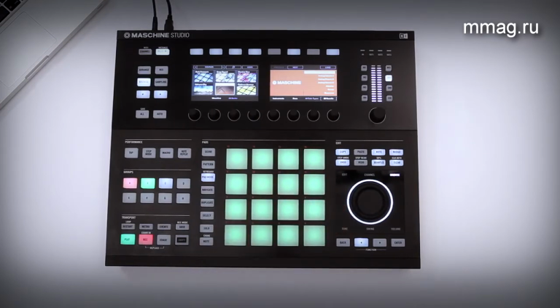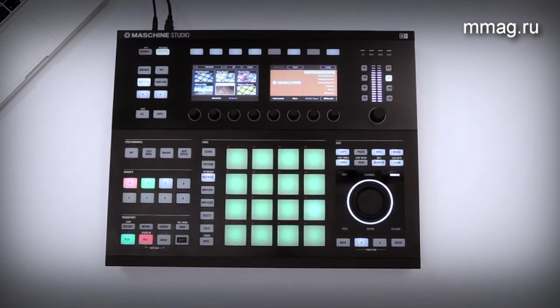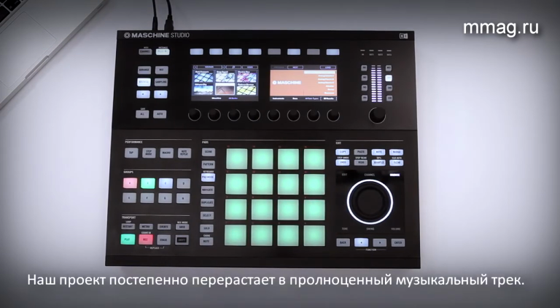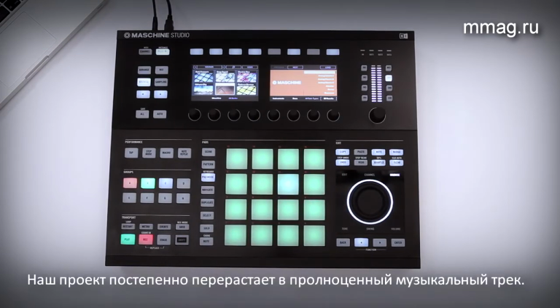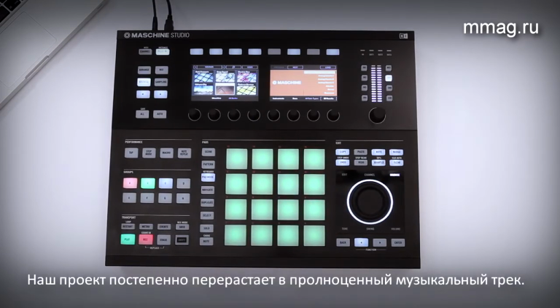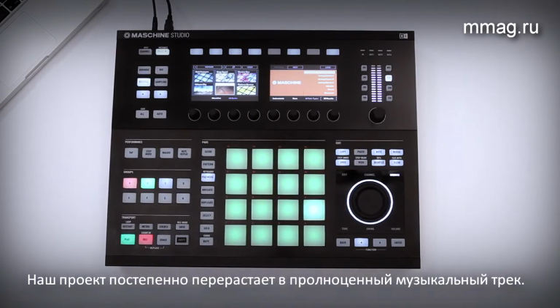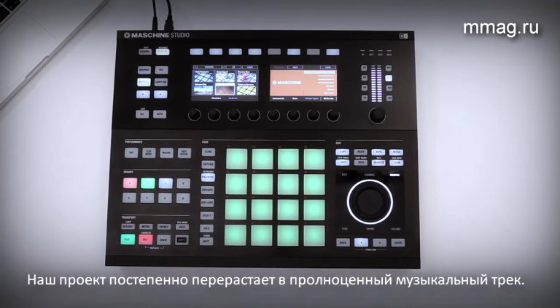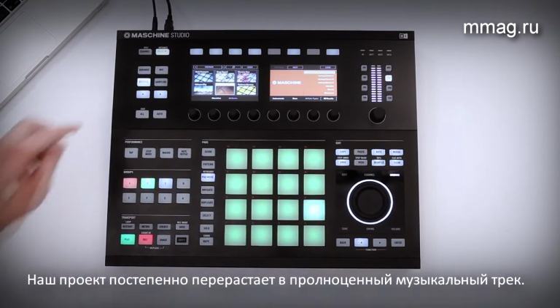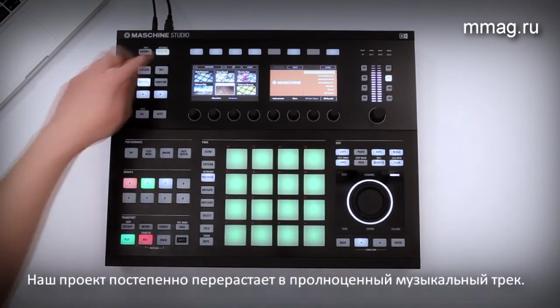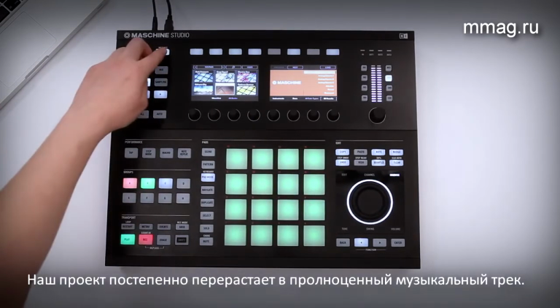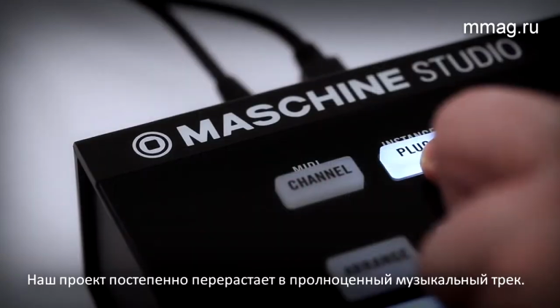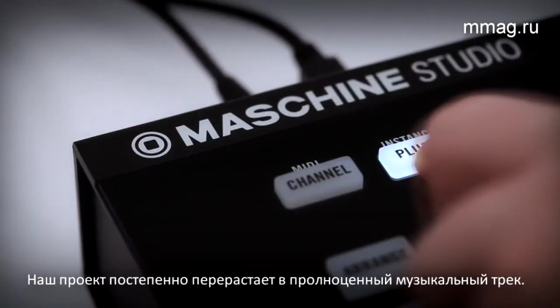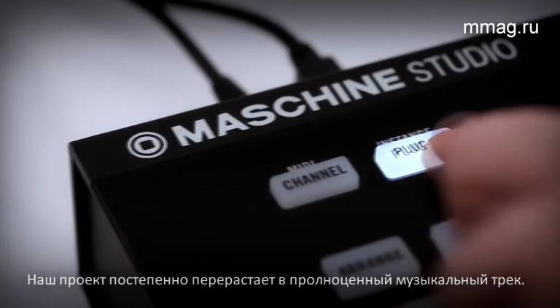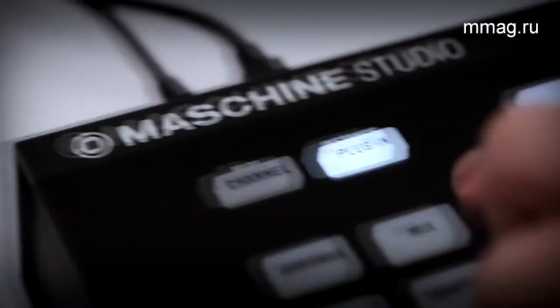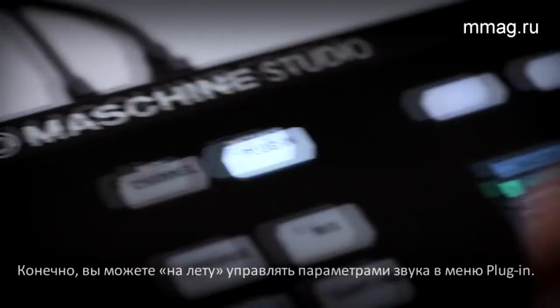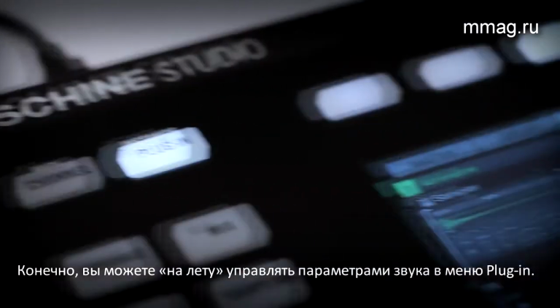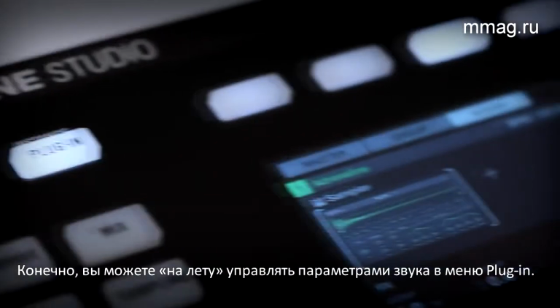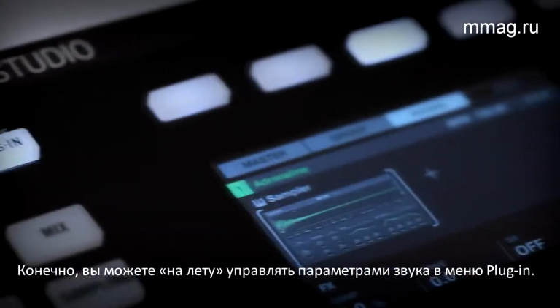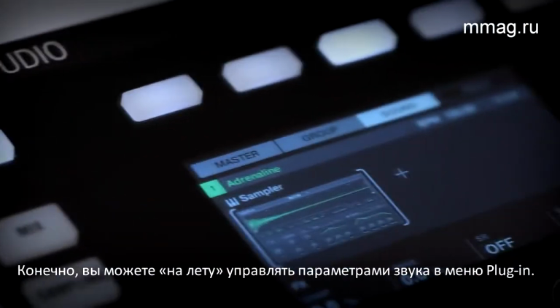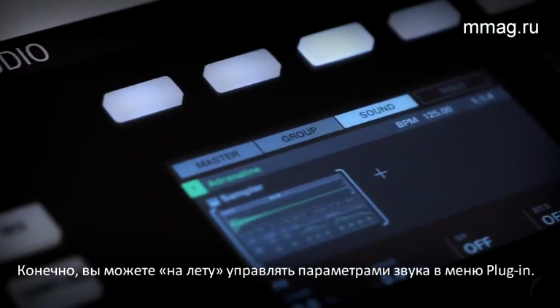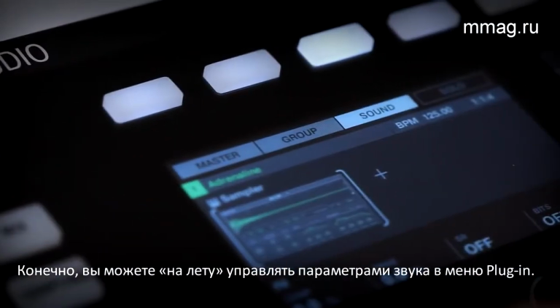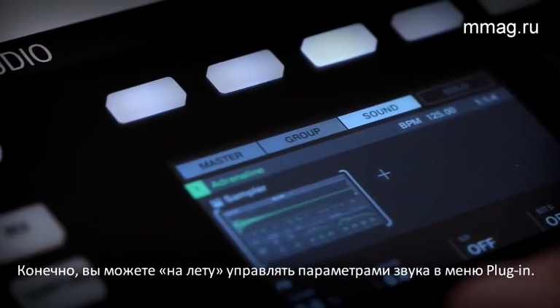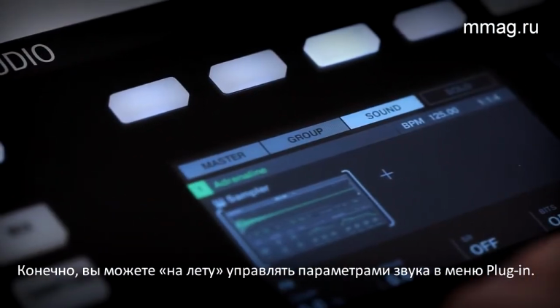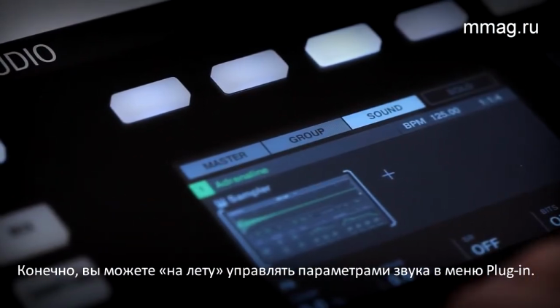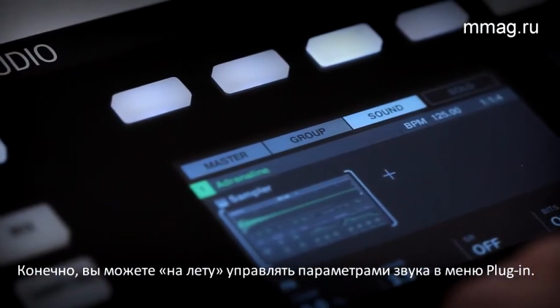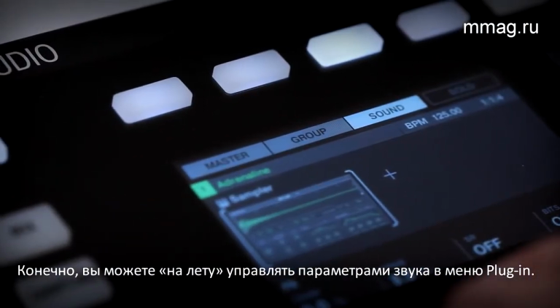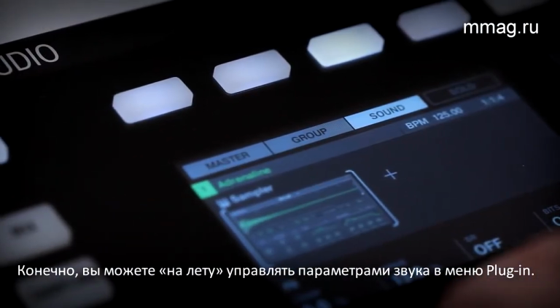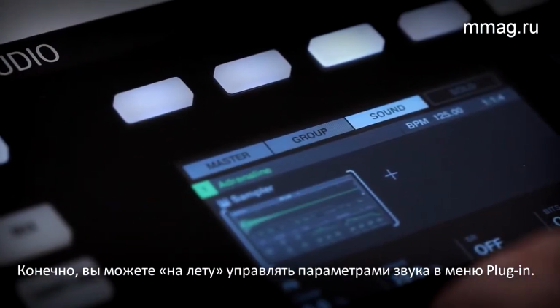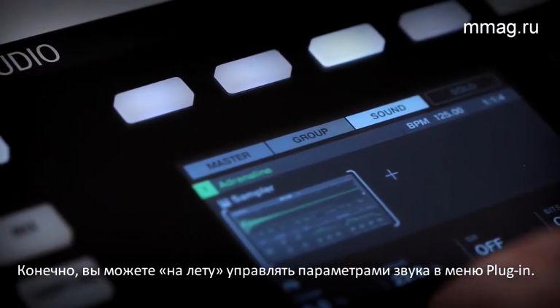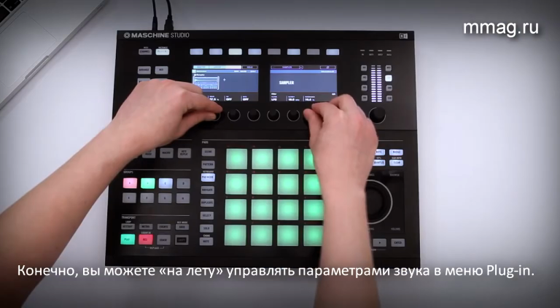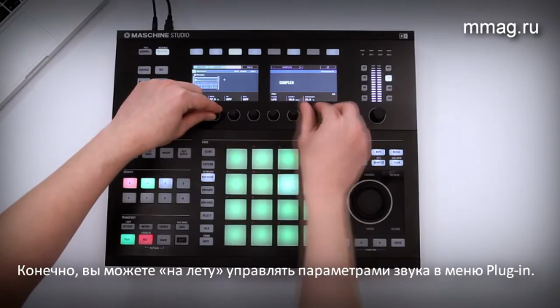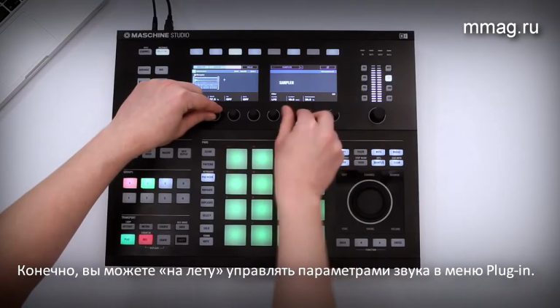Your draft is now developing into a song. Of course, you can instantly change any sound's parameters in the plug-in menu.